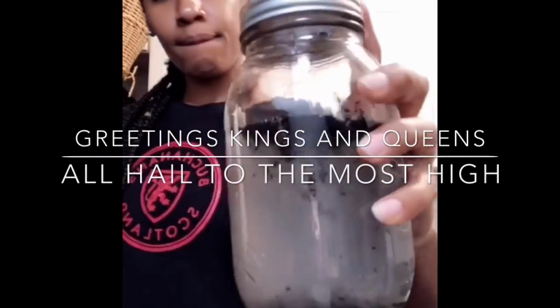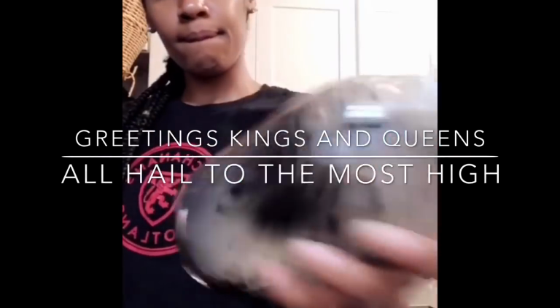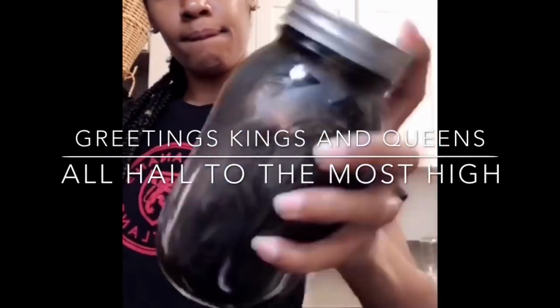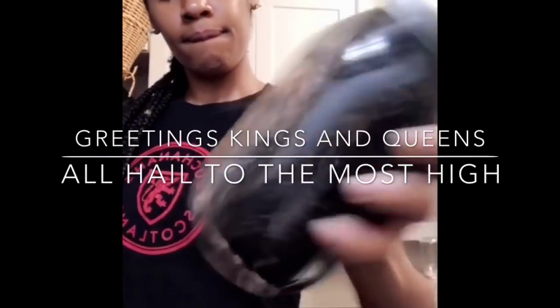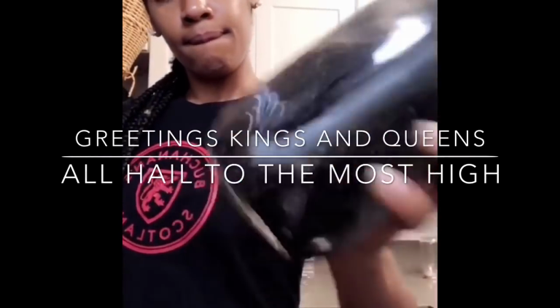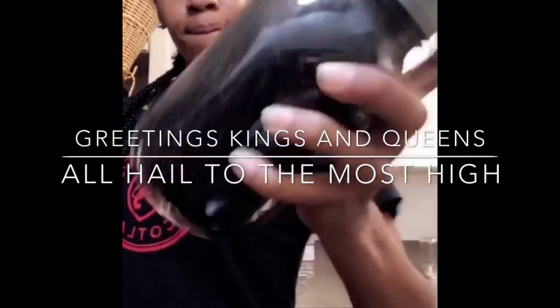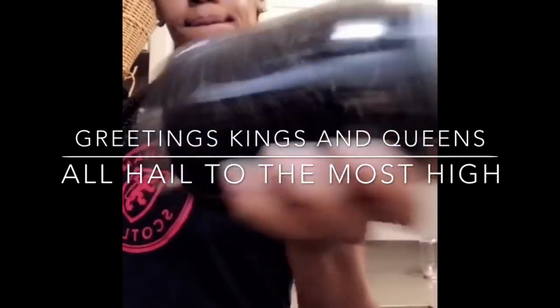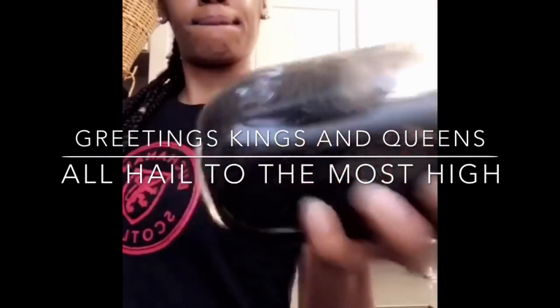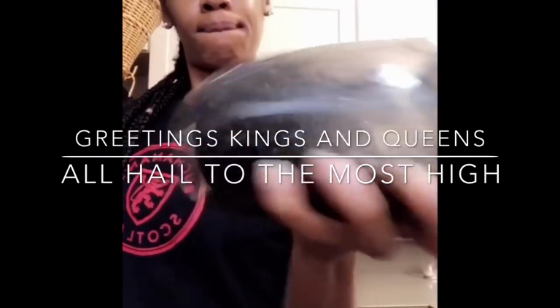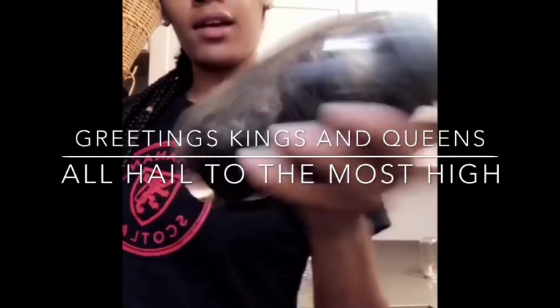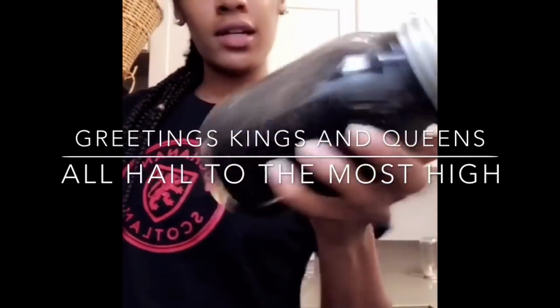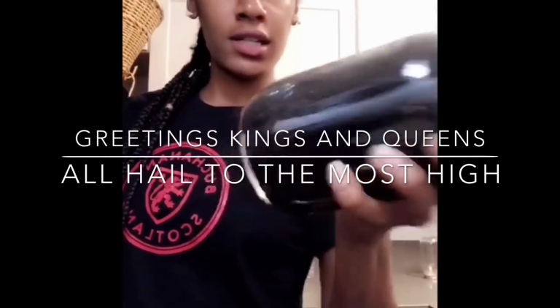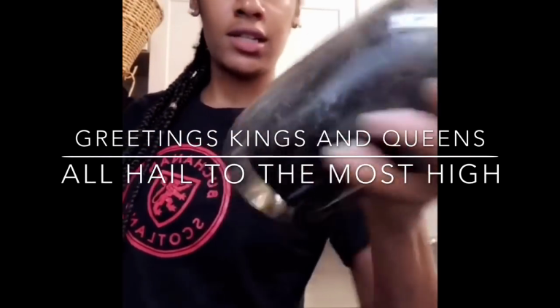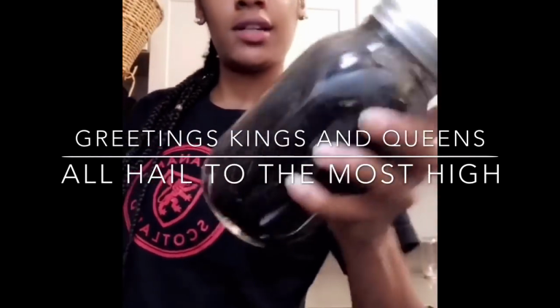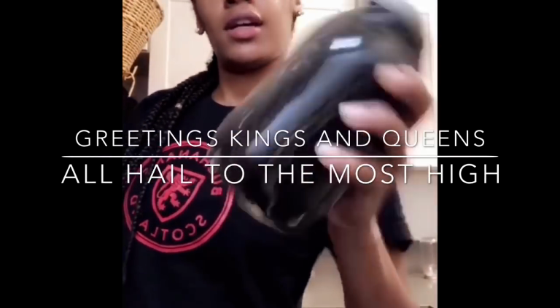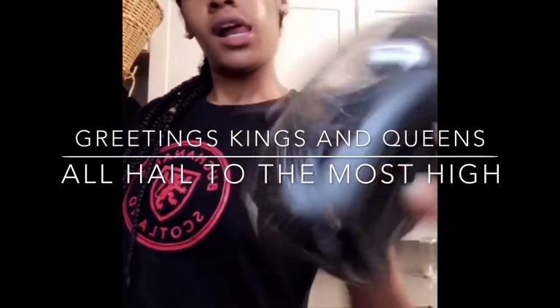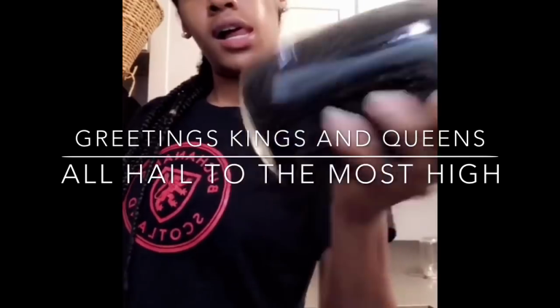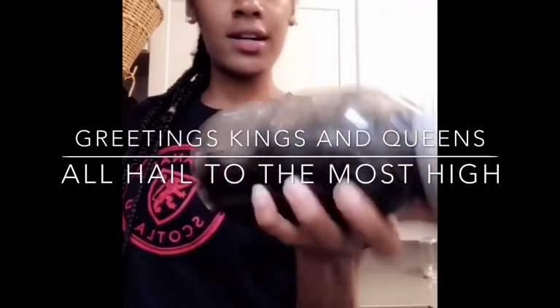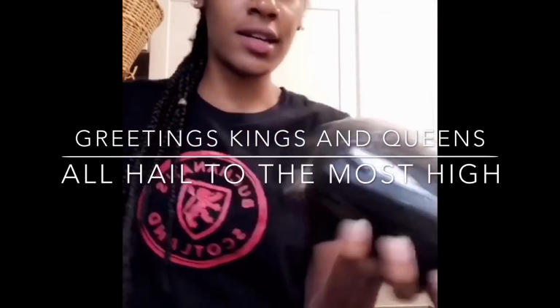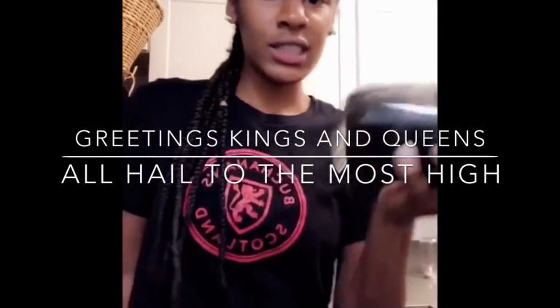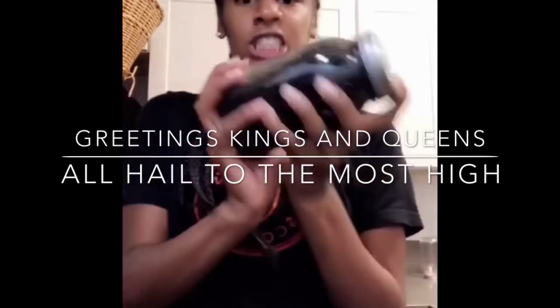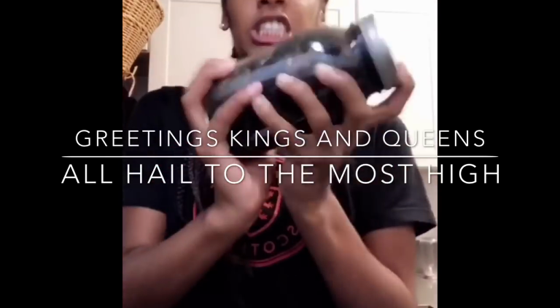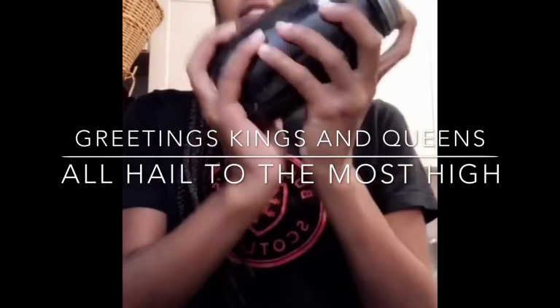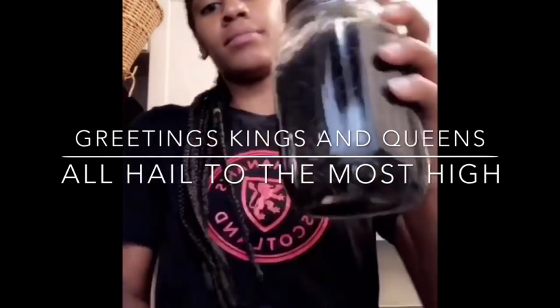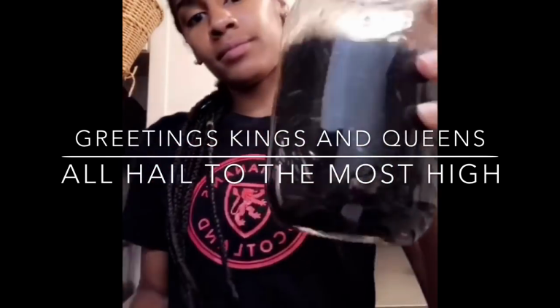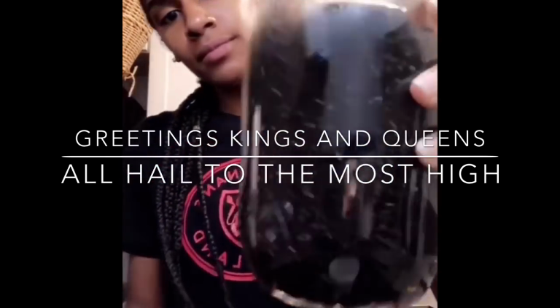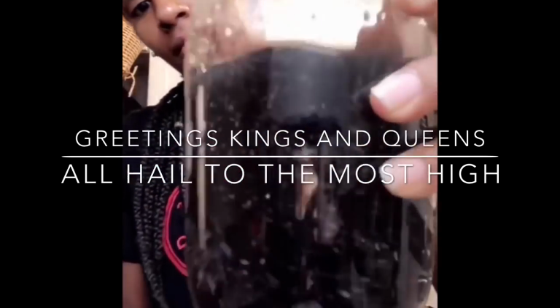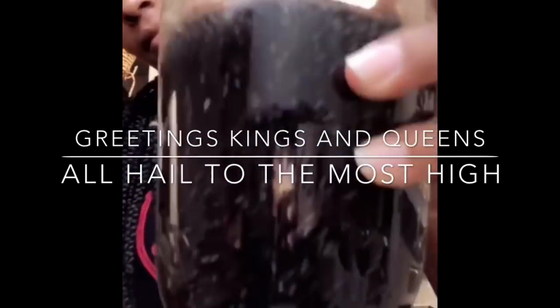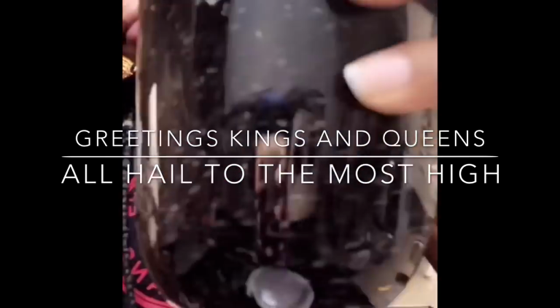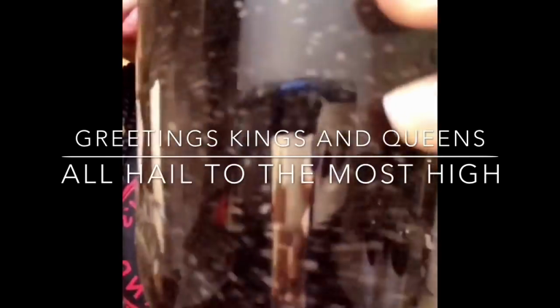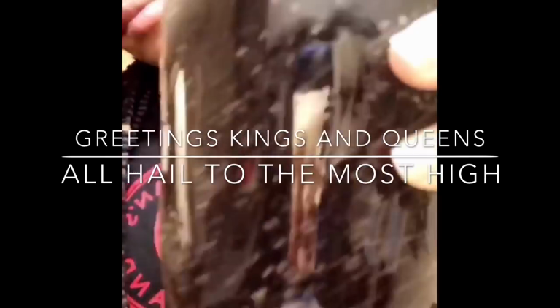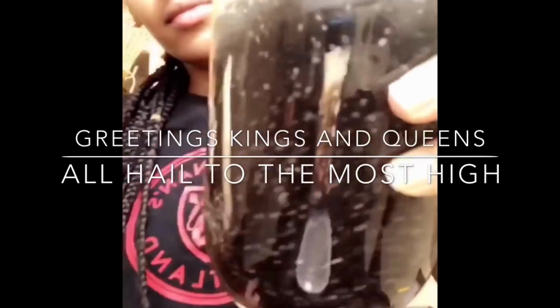Holy fire, holy water, holy money, honey money, honey money, honey money.